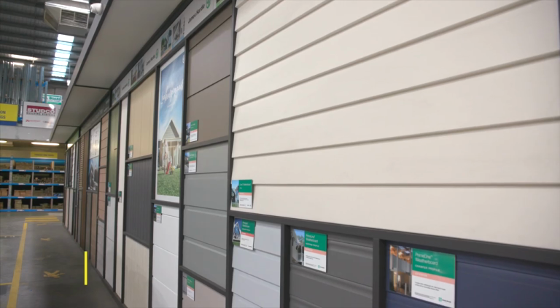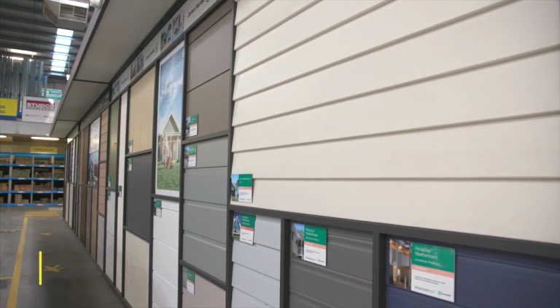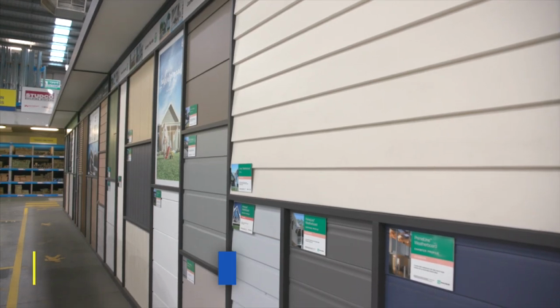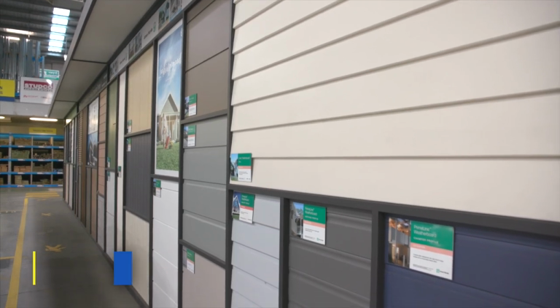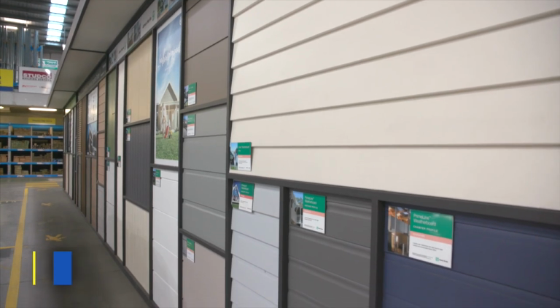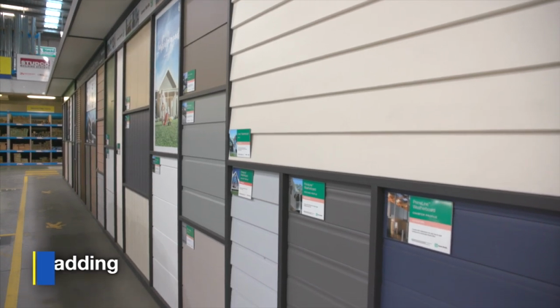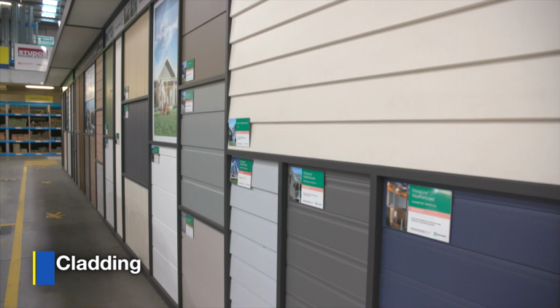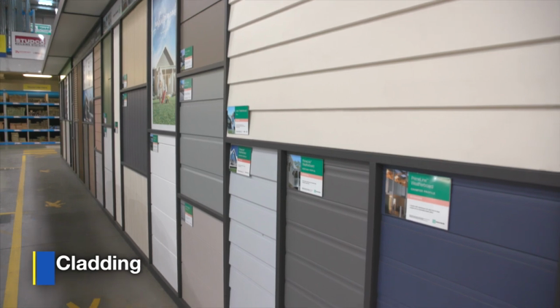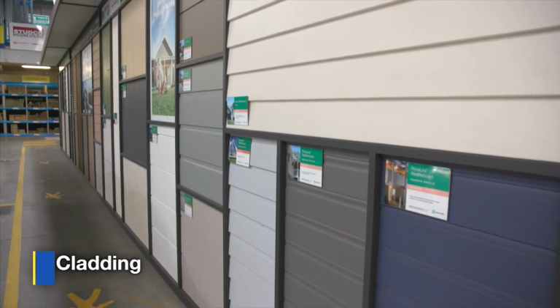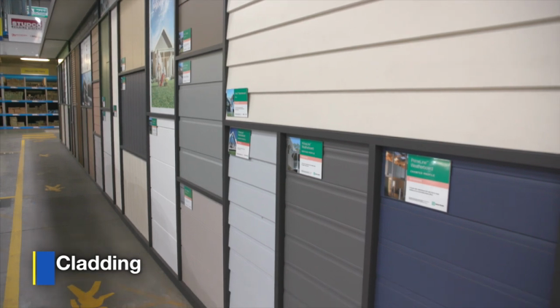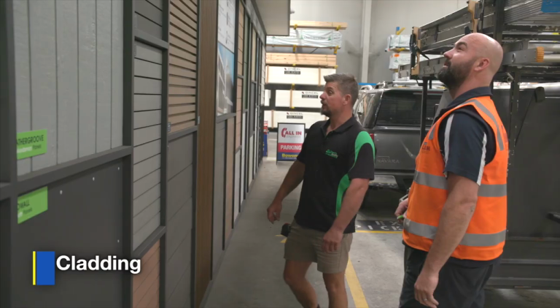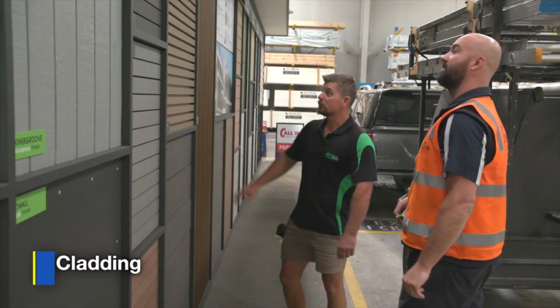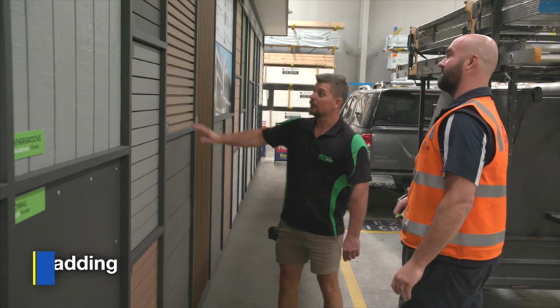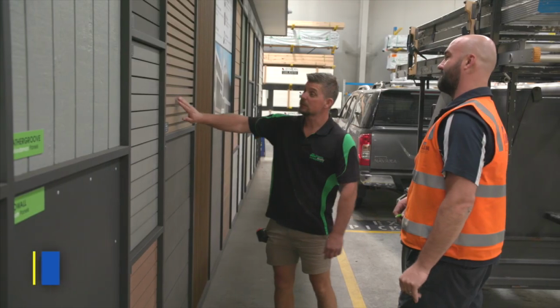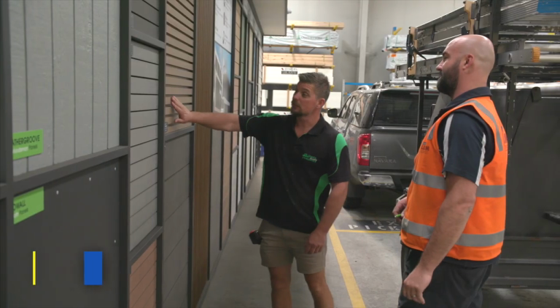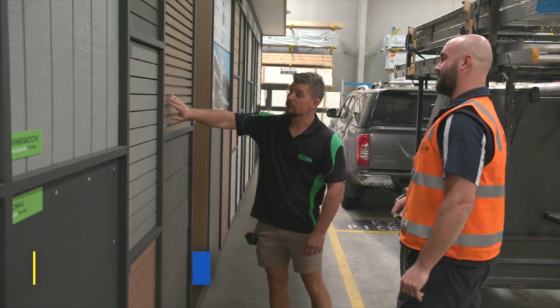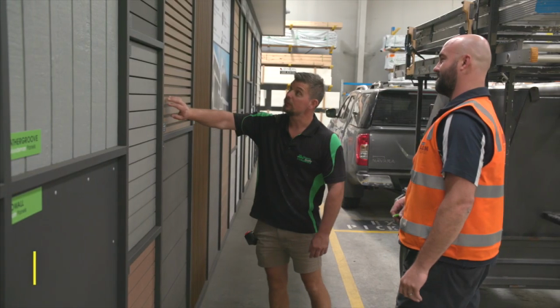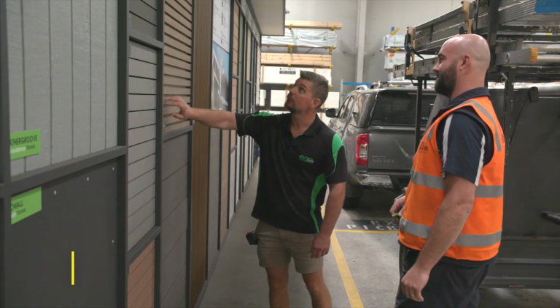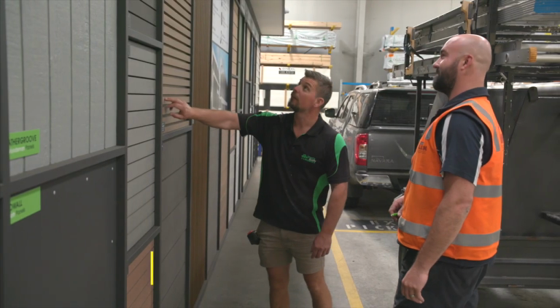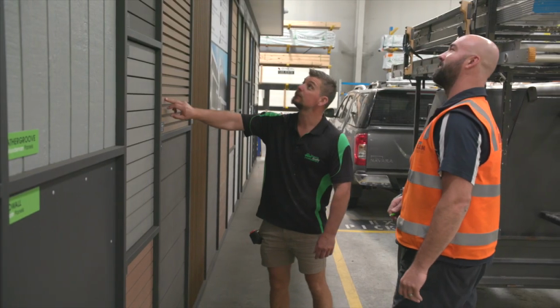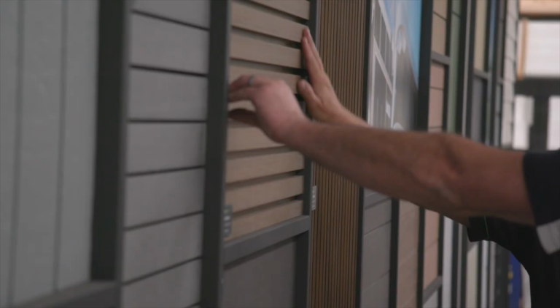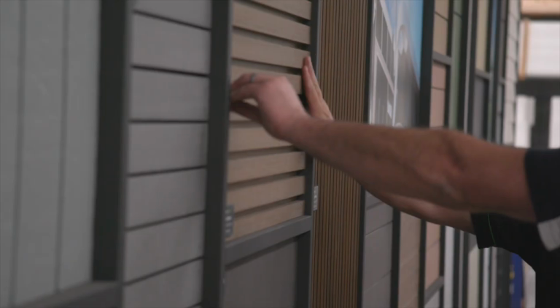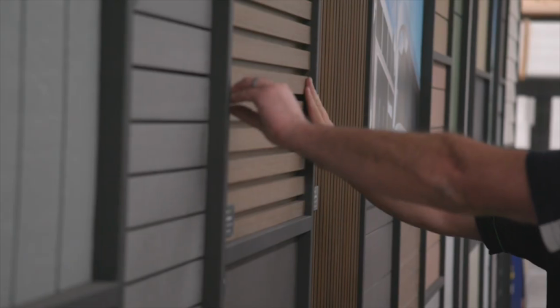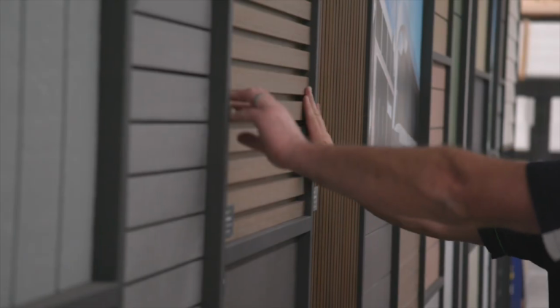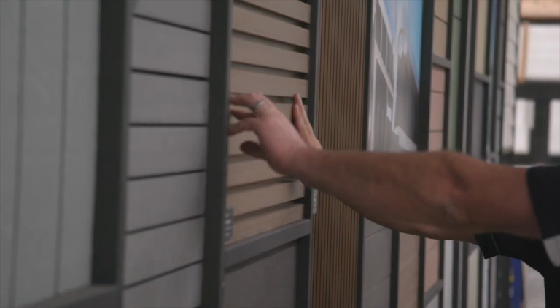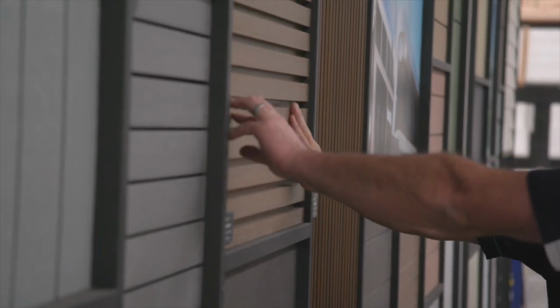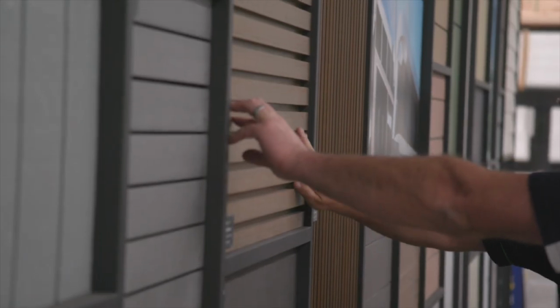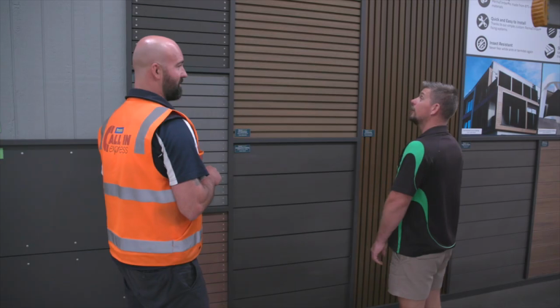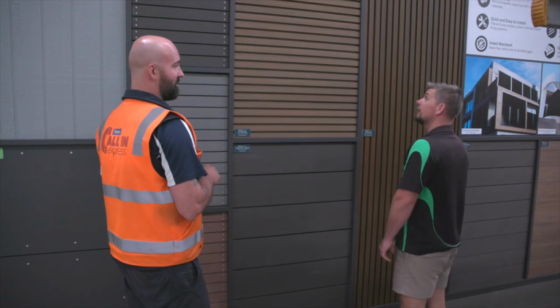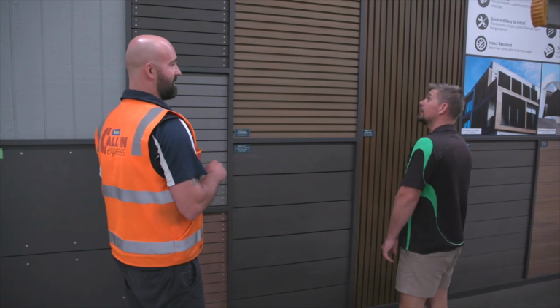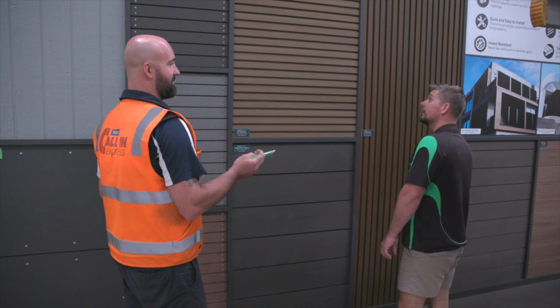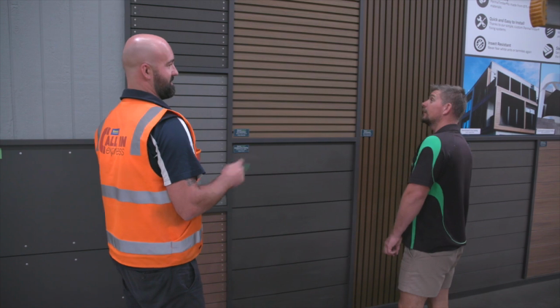The Great Wall of Brunswick we've got showcasing there. We've got James Hardy fiber cement products, perma-timber composites, and weather-techs.